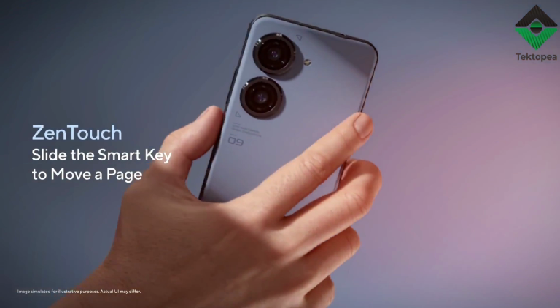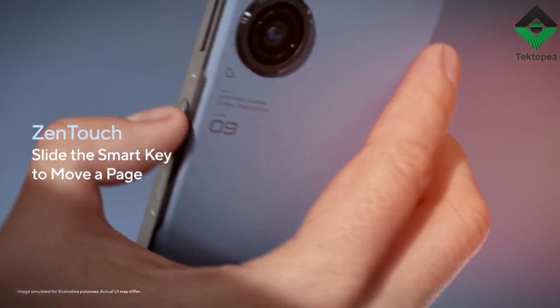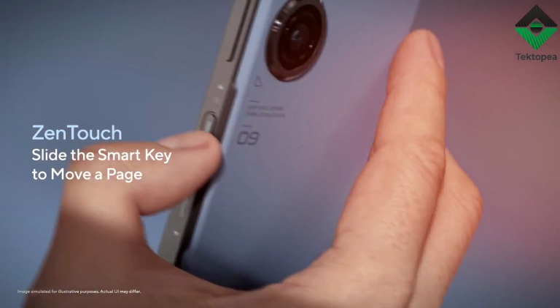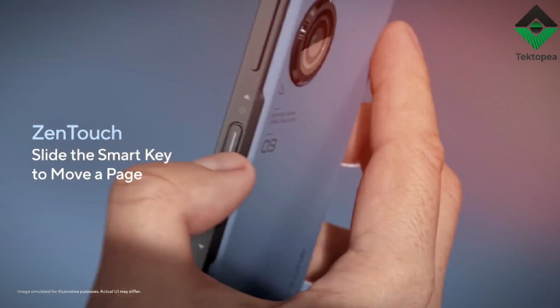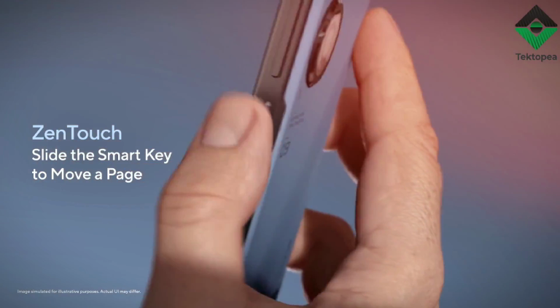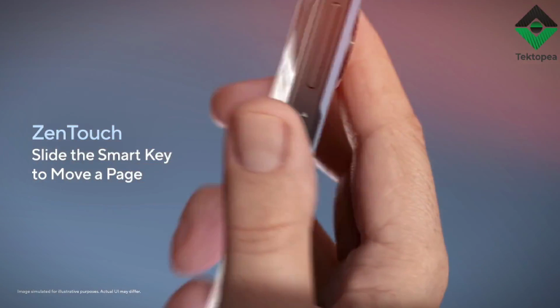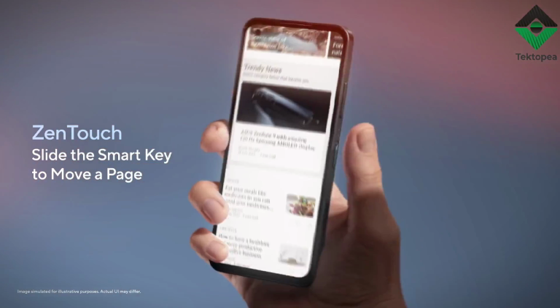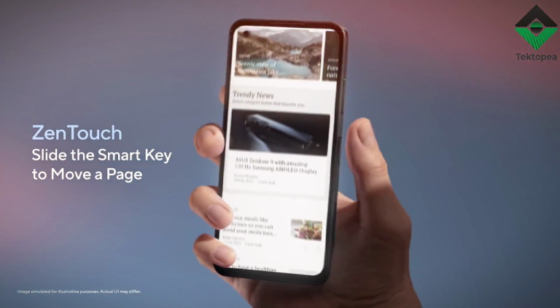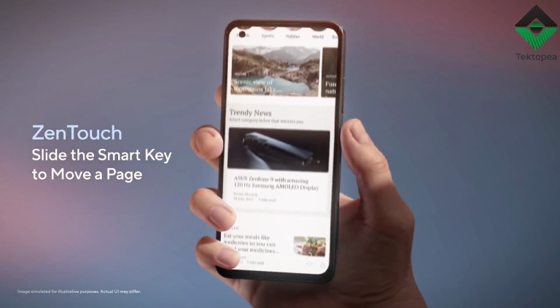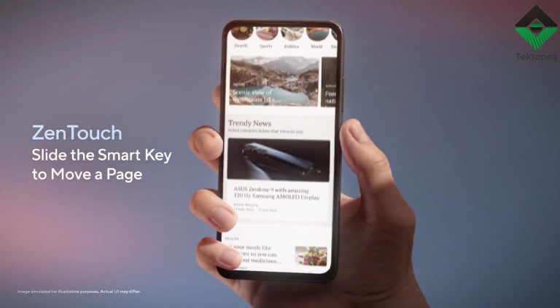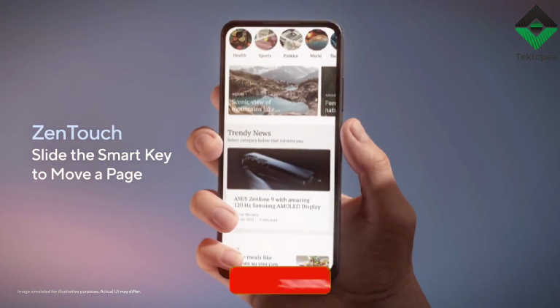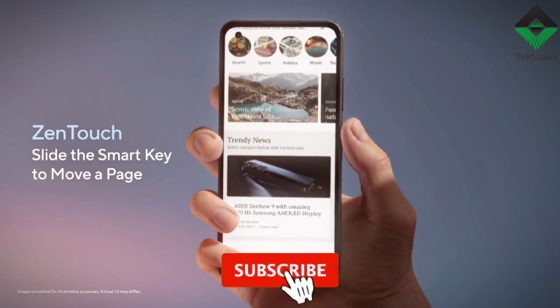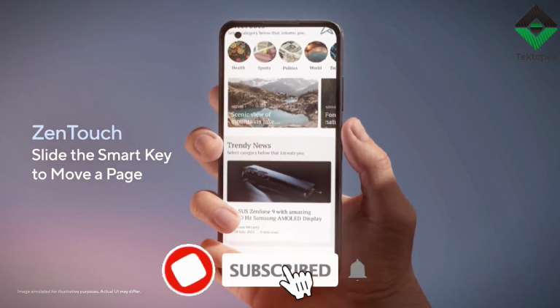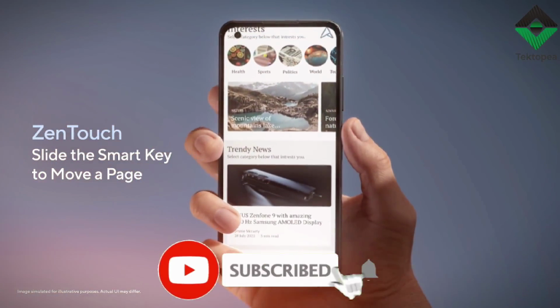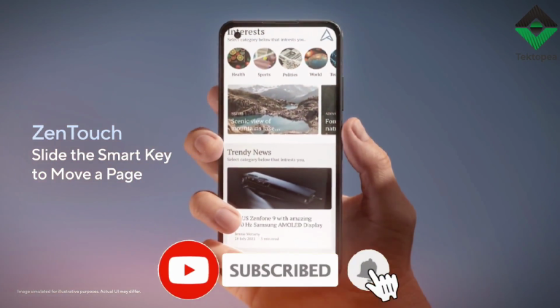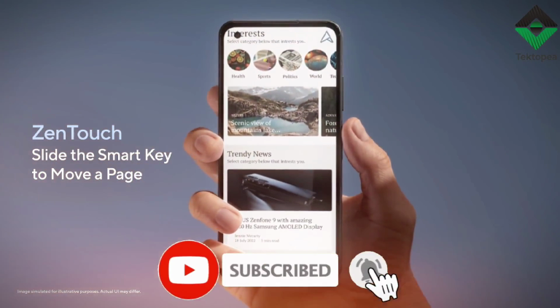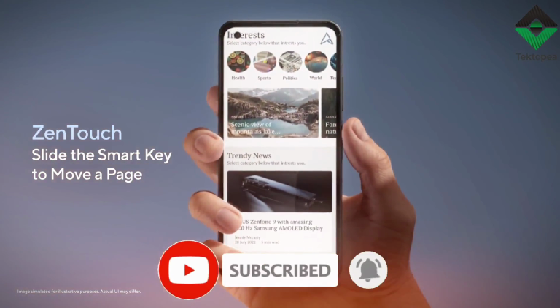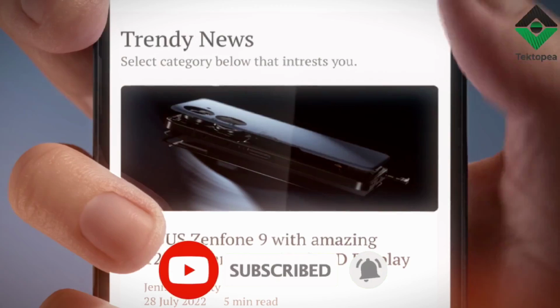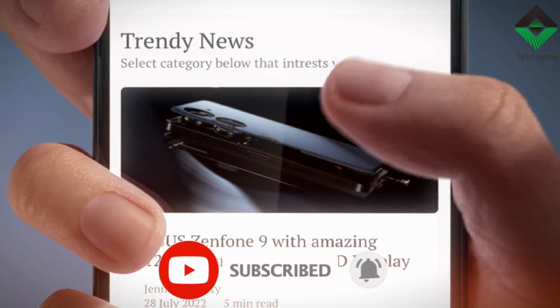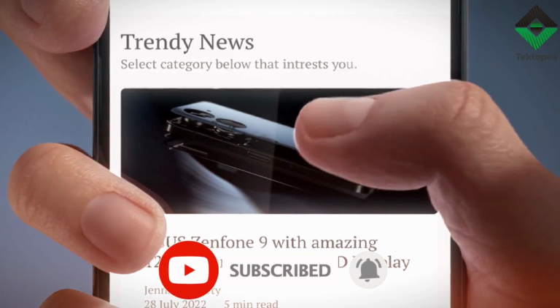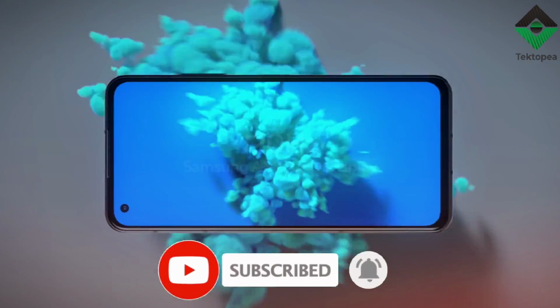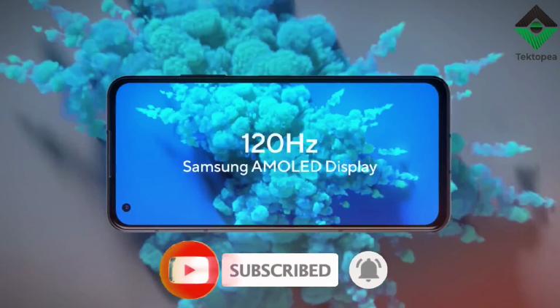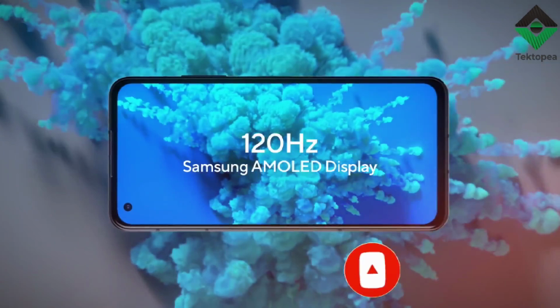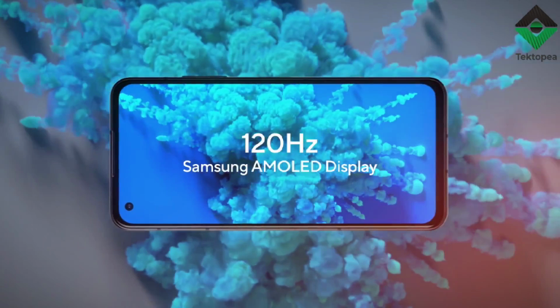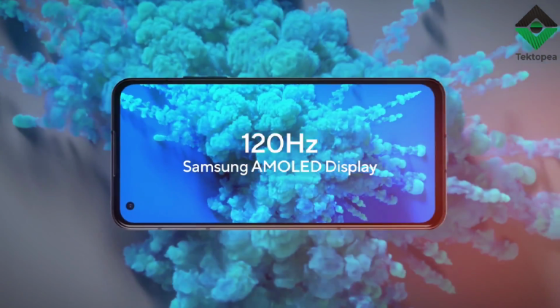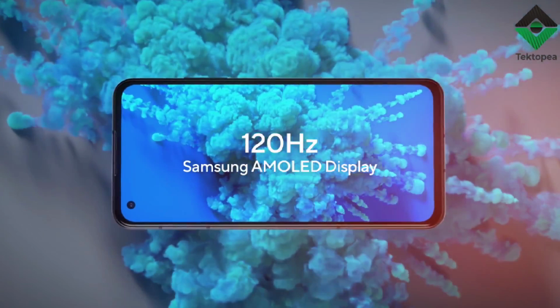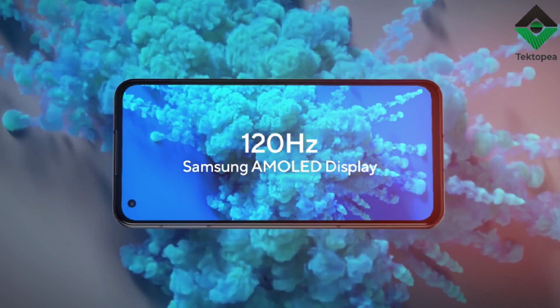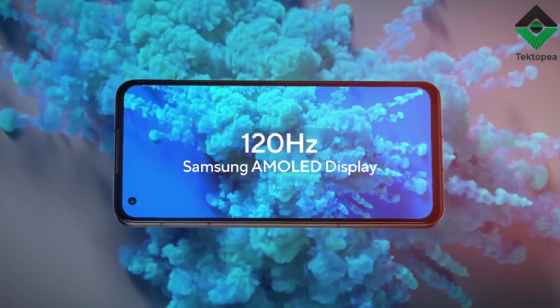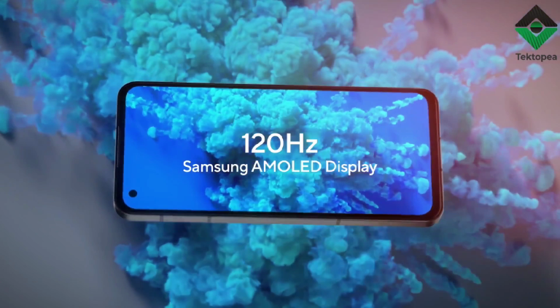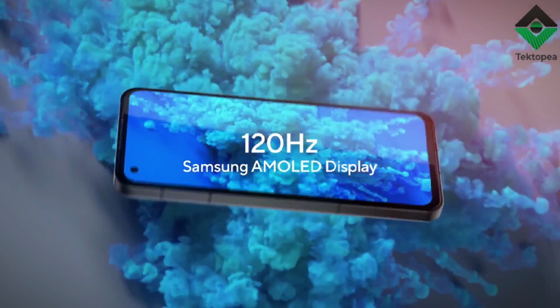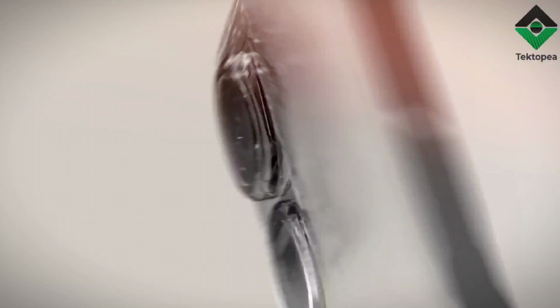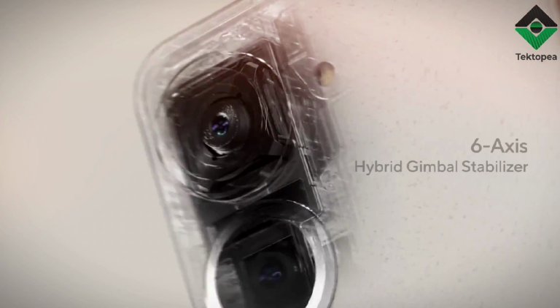Don't forget to hit that subscribe button to stay up-to-date on the latest and greatest in mobile technology.